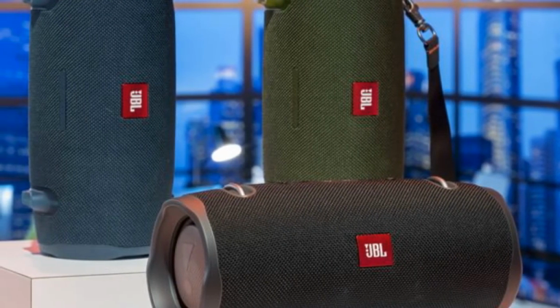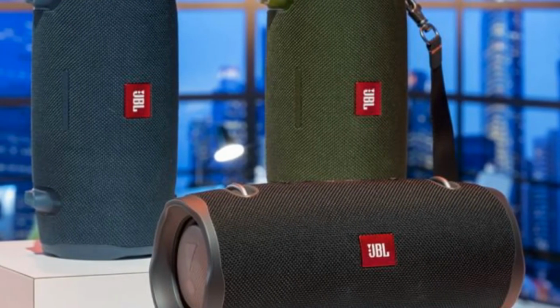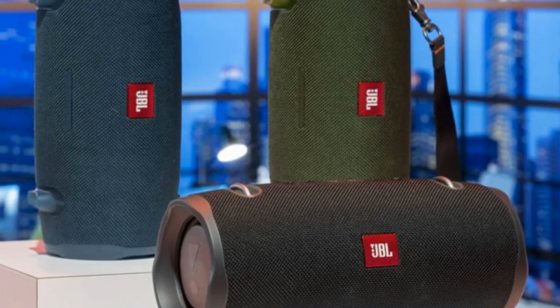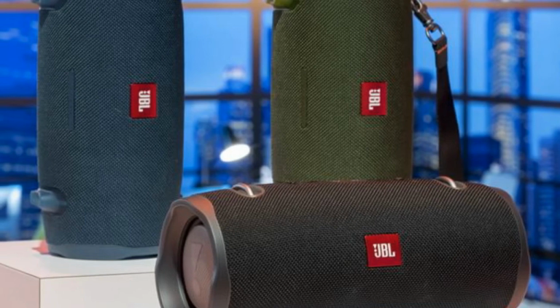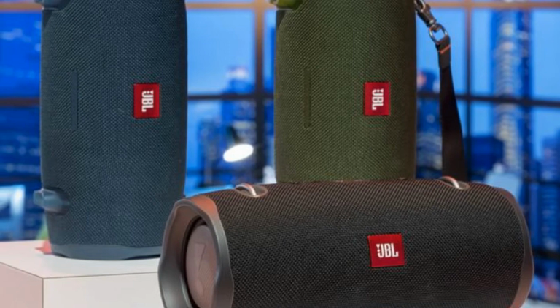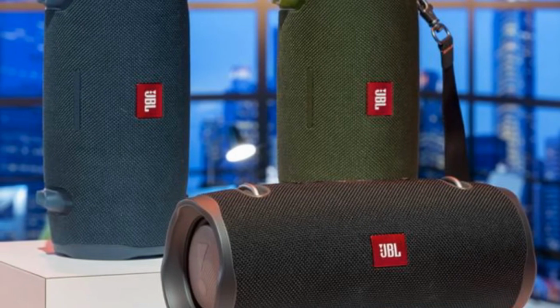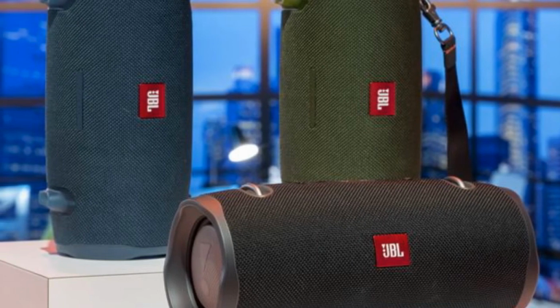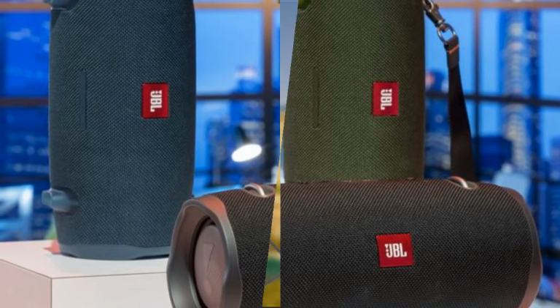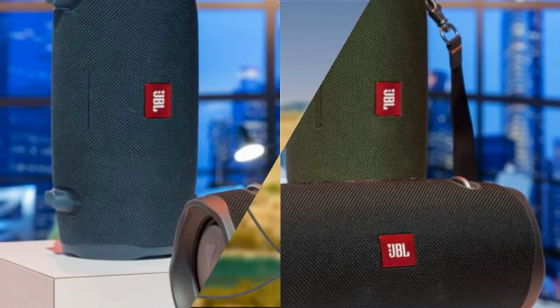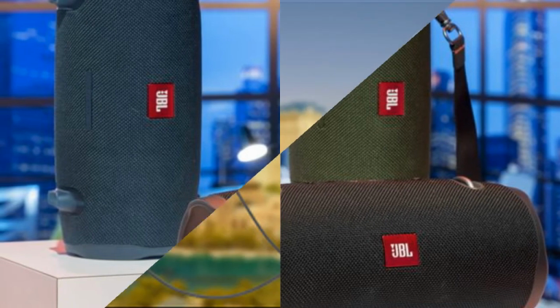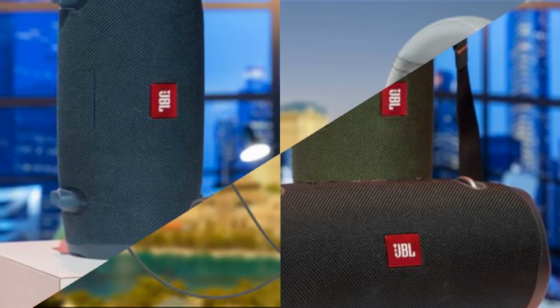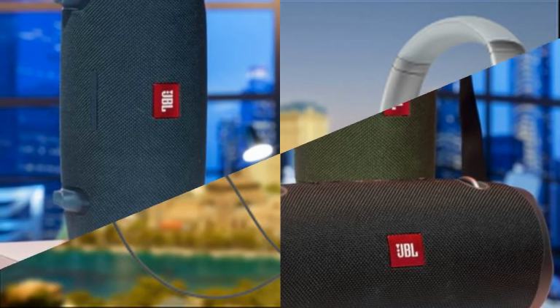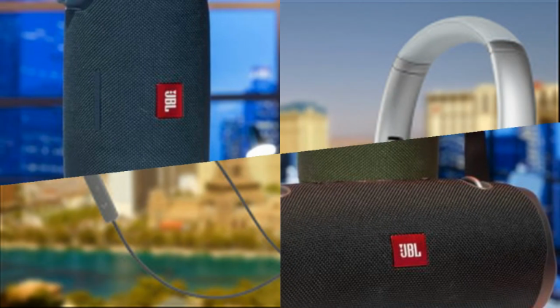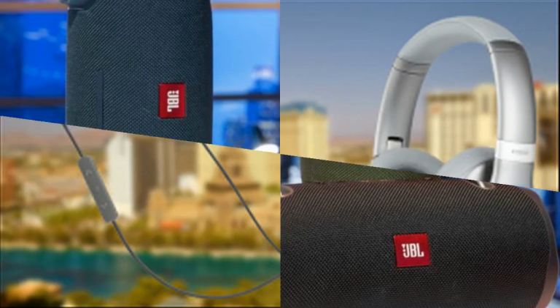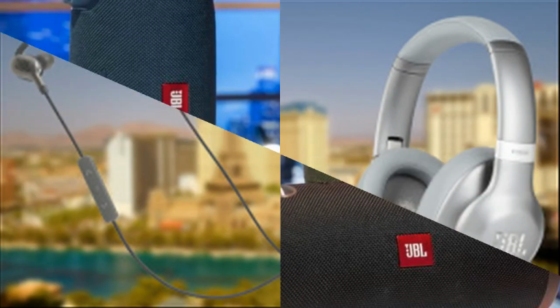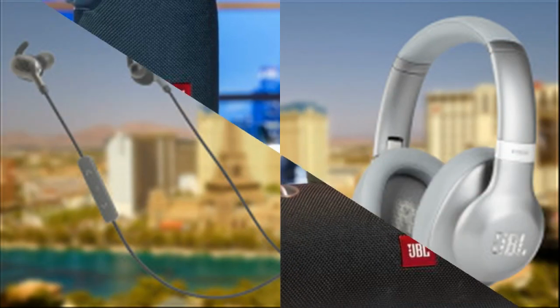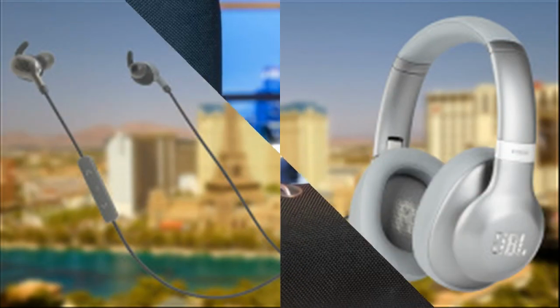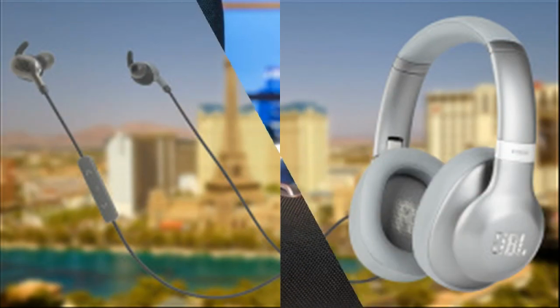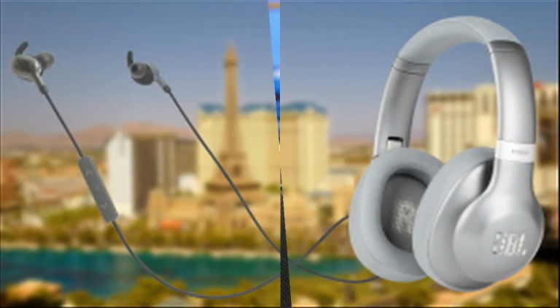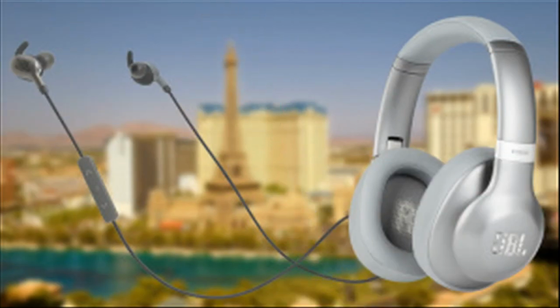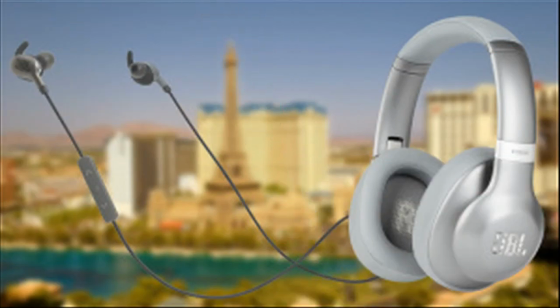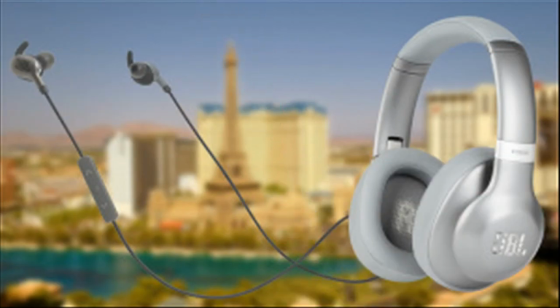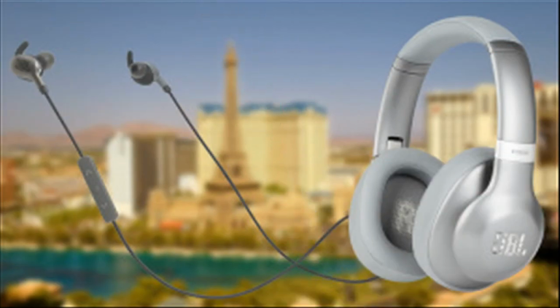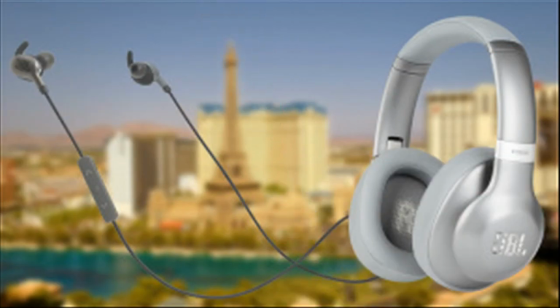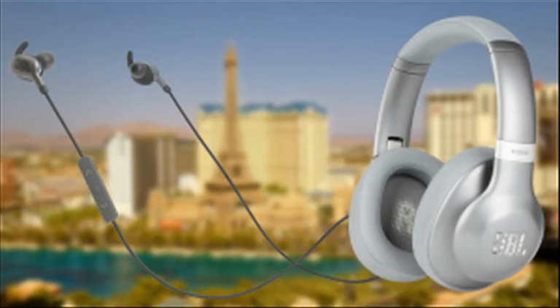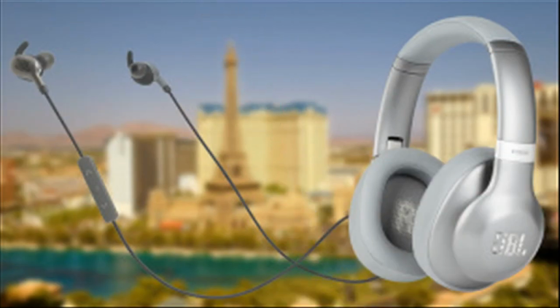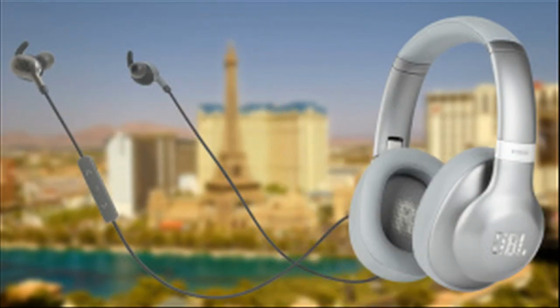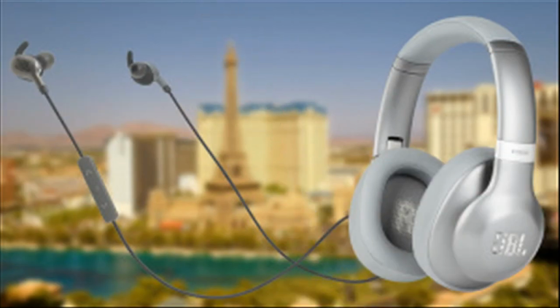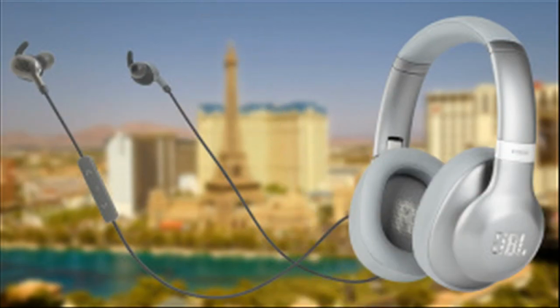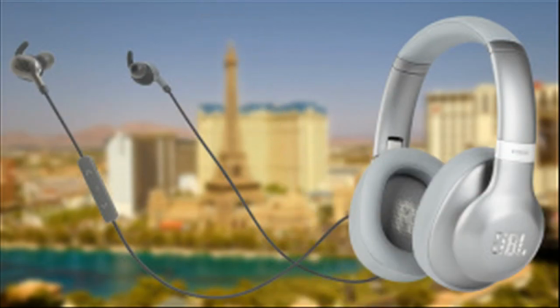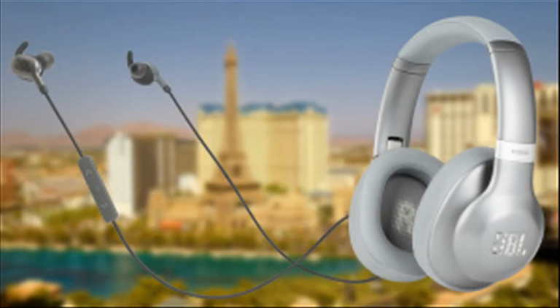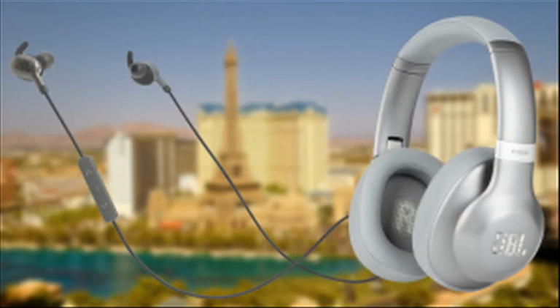The JBL Reflect series has 2 models: the Reflect Mini 2 and the Reflect Contour 2. They will come in 5 color options and will start selling in Spring 2018.